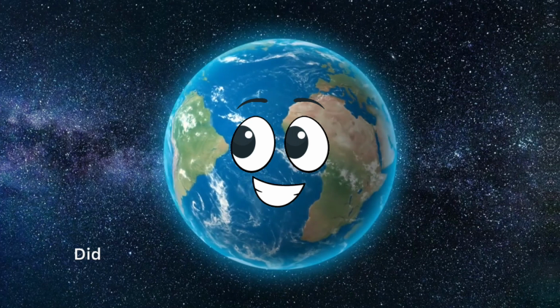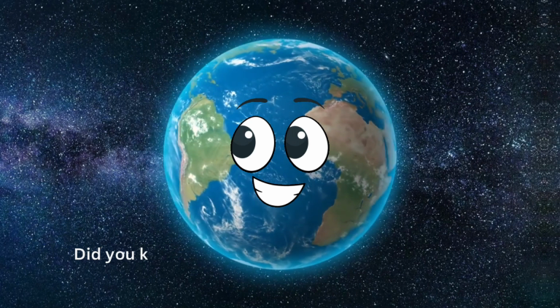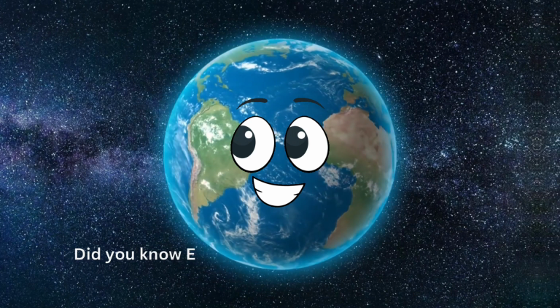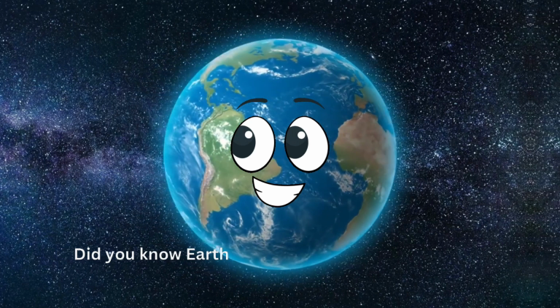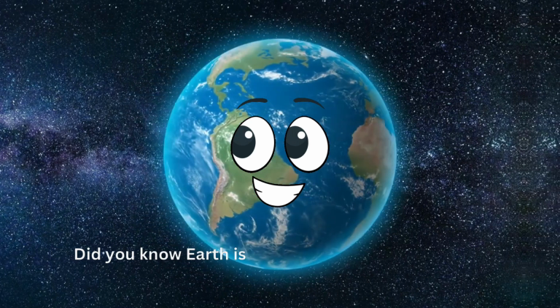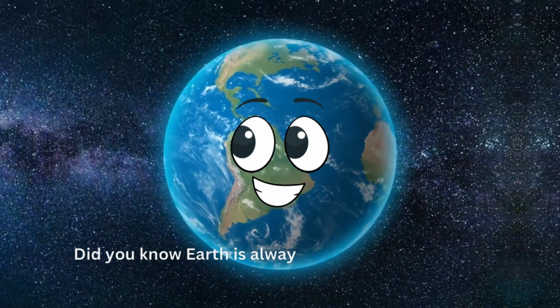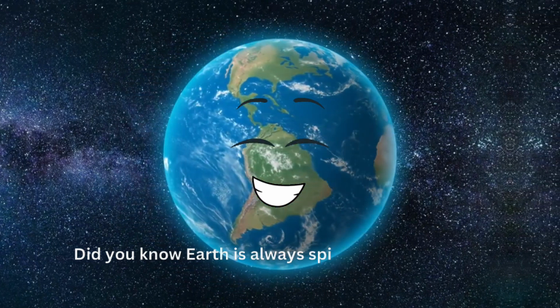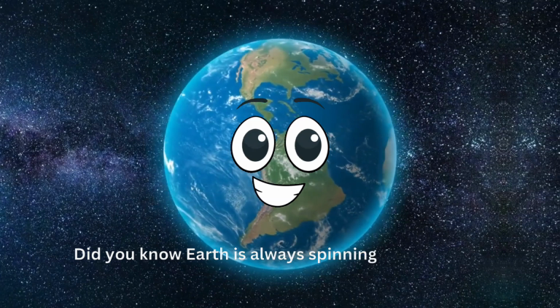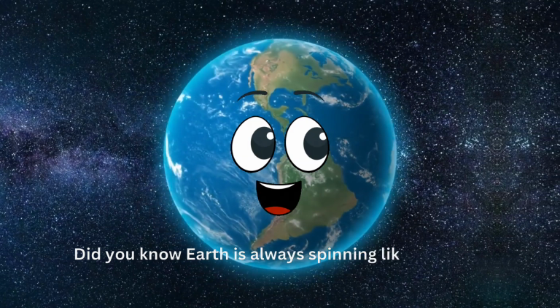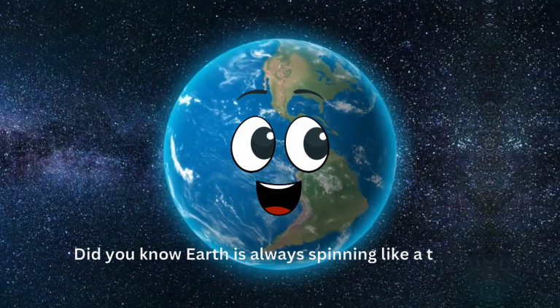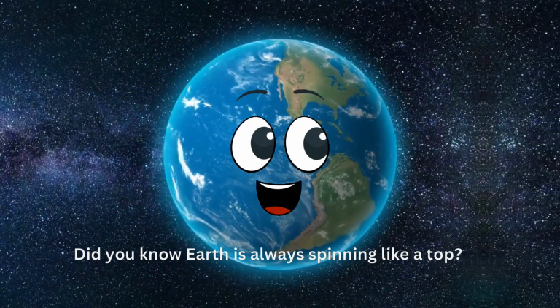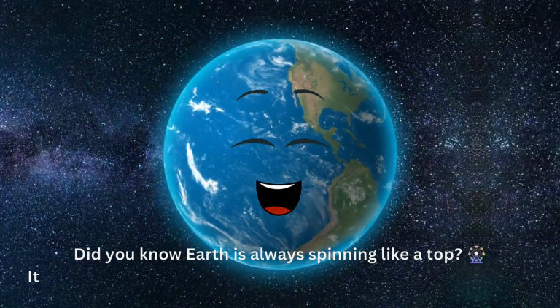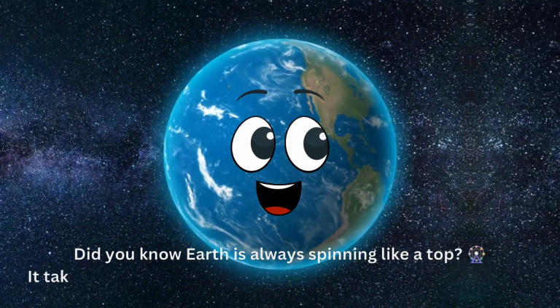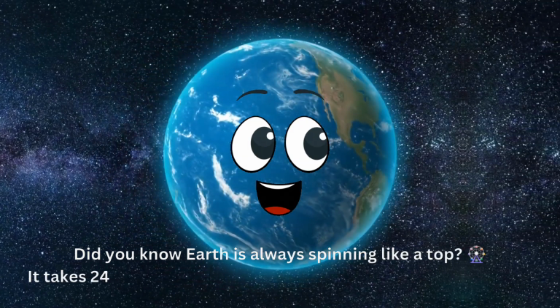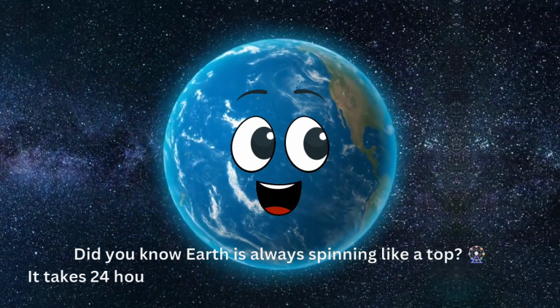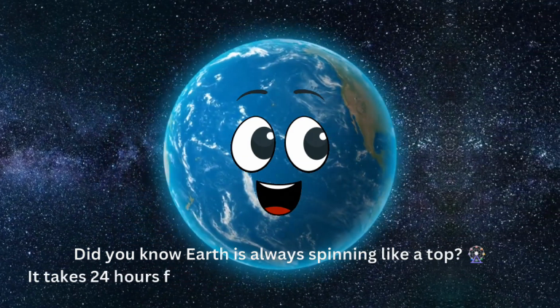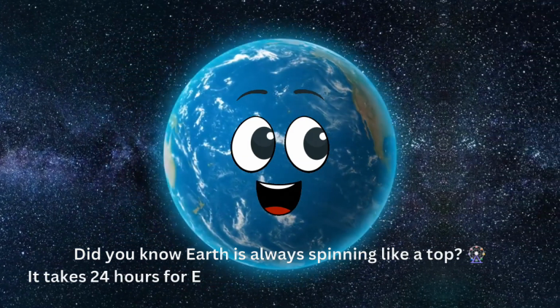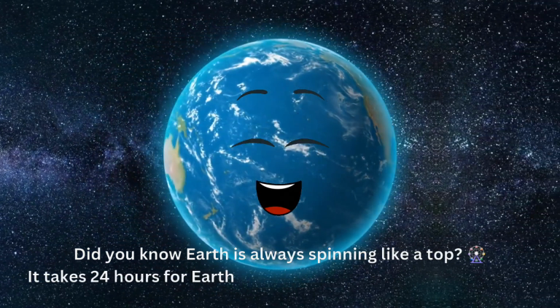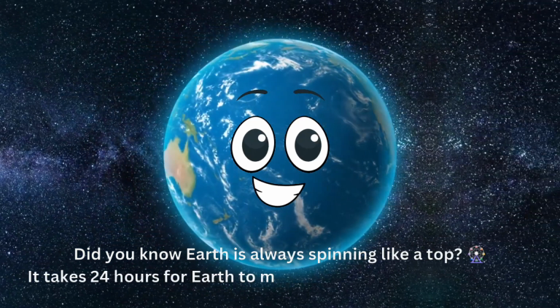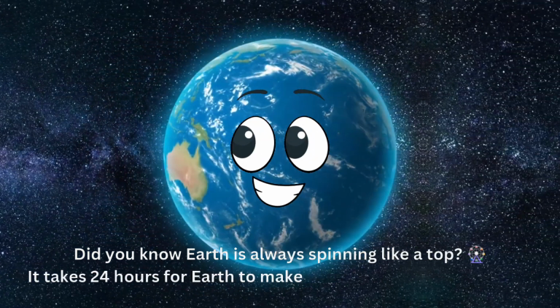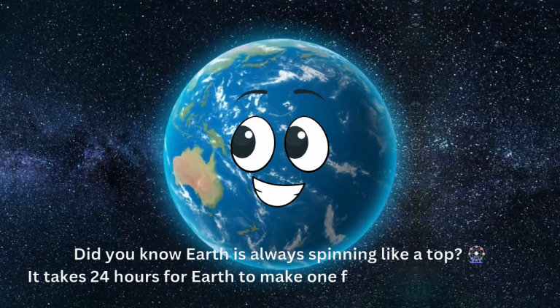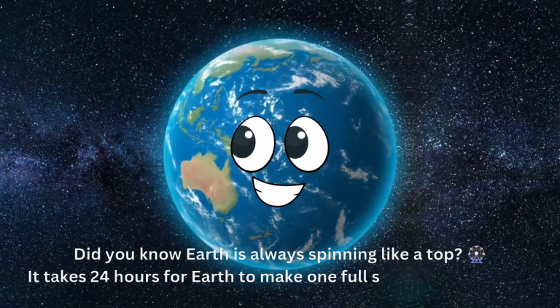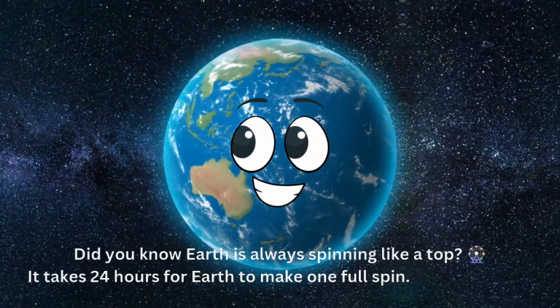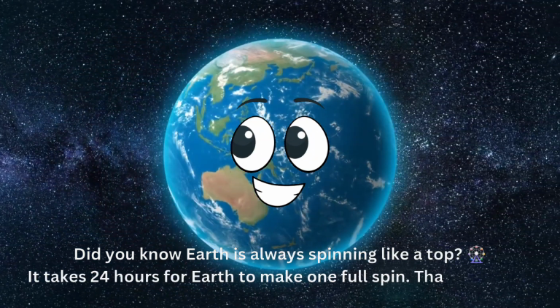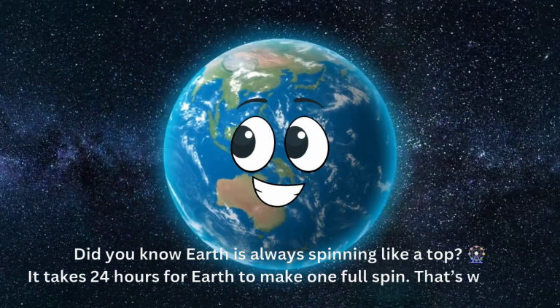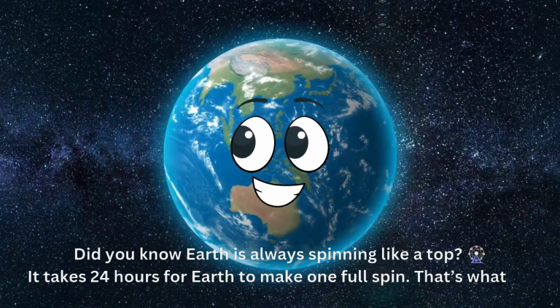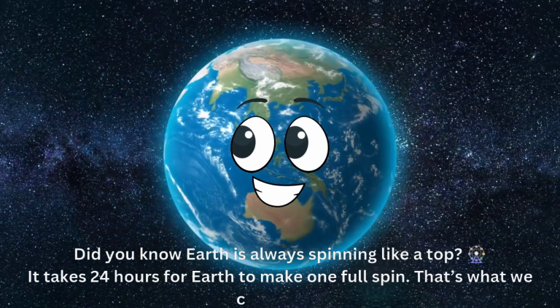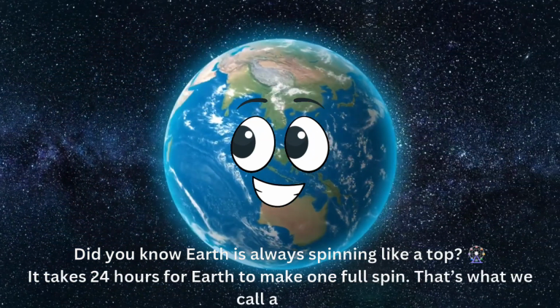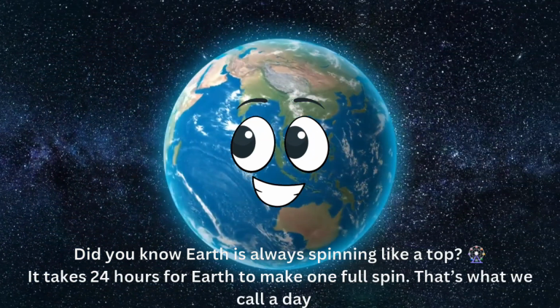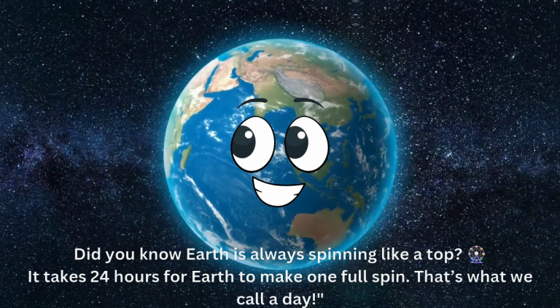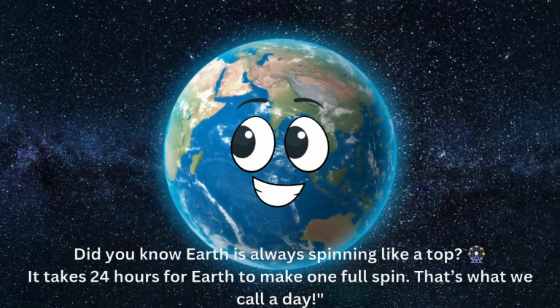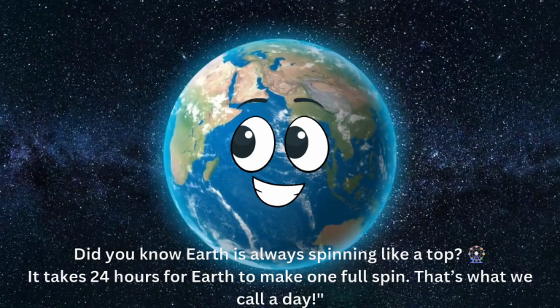Did you know Earth is always spinning like a top? It takes 24 hours for Earth to make one full spin. That's what we call a day.